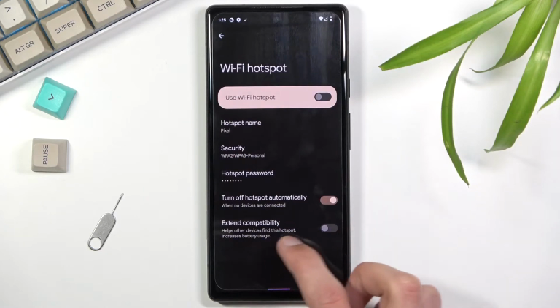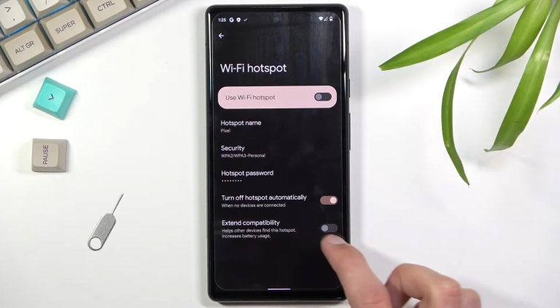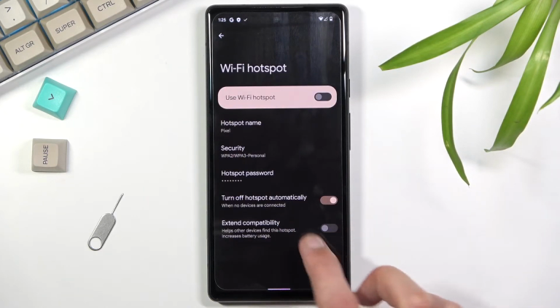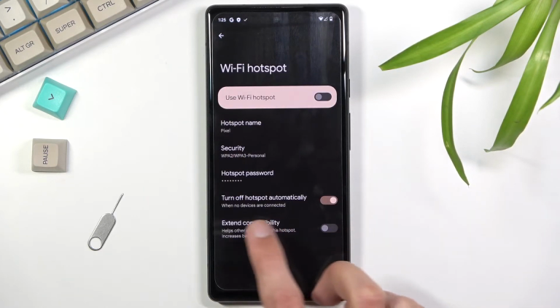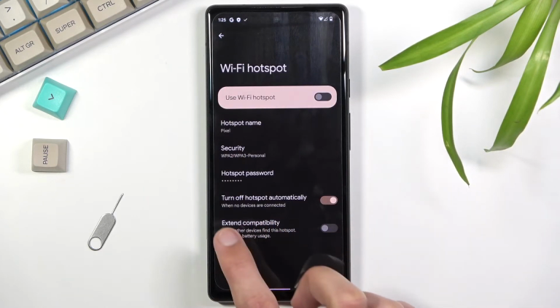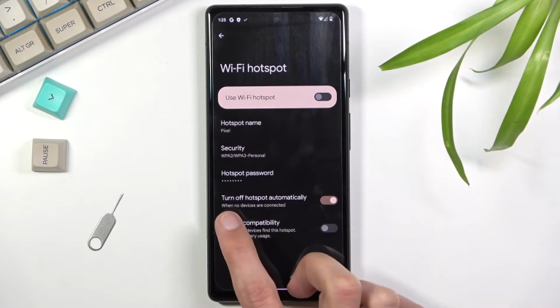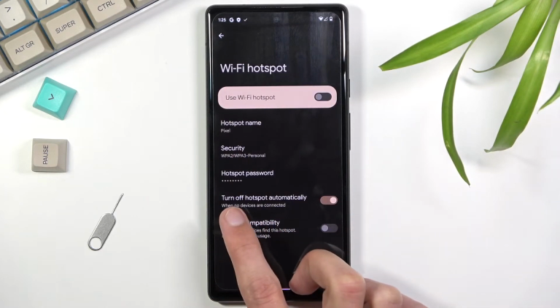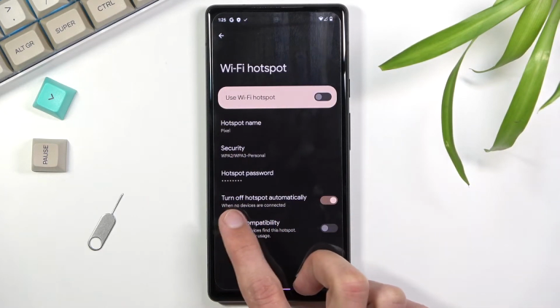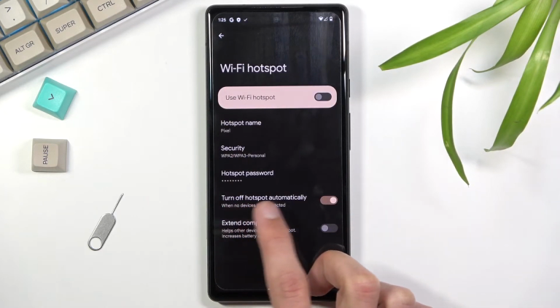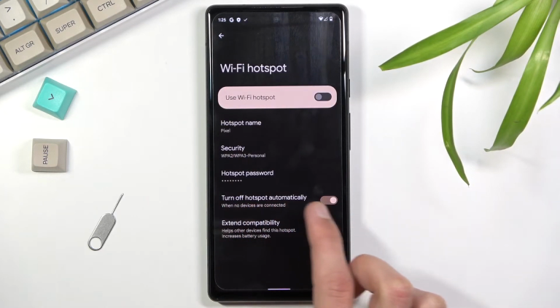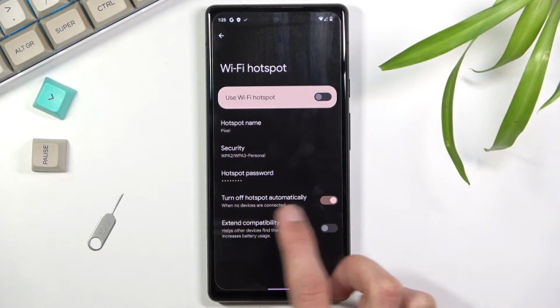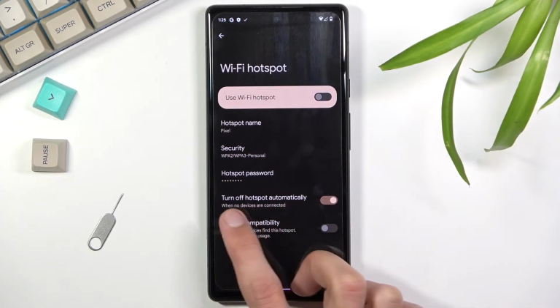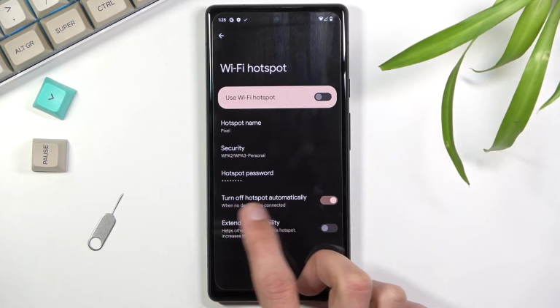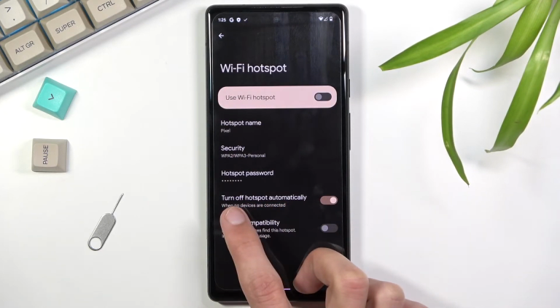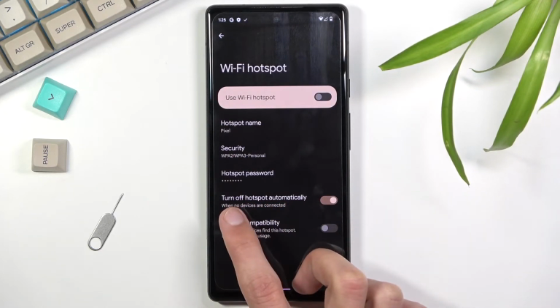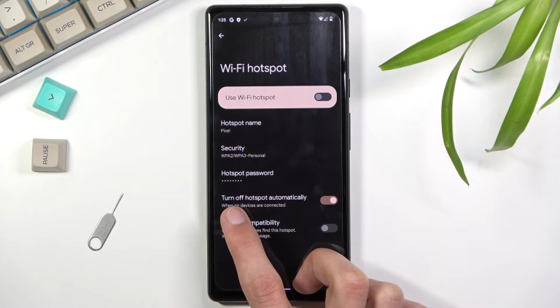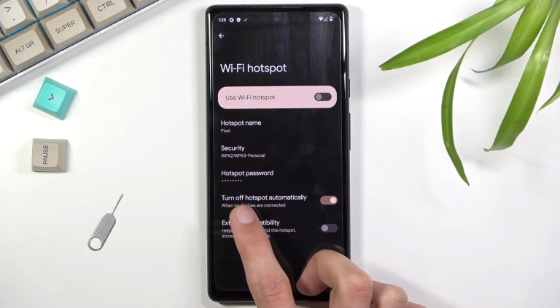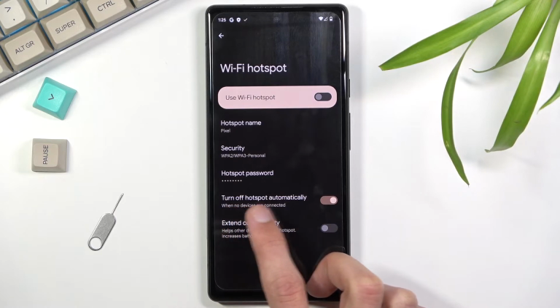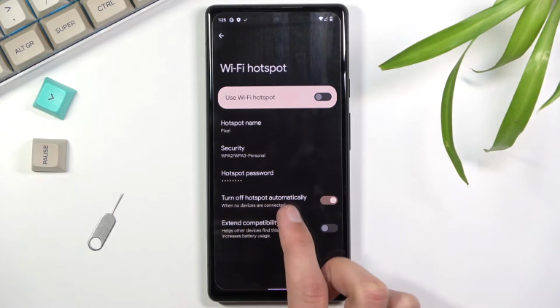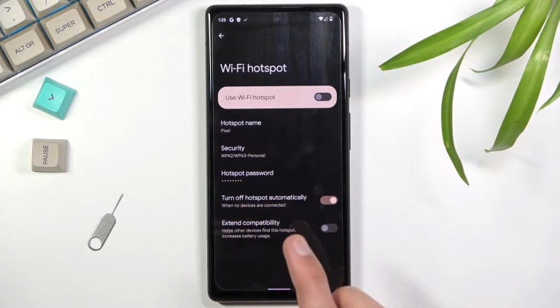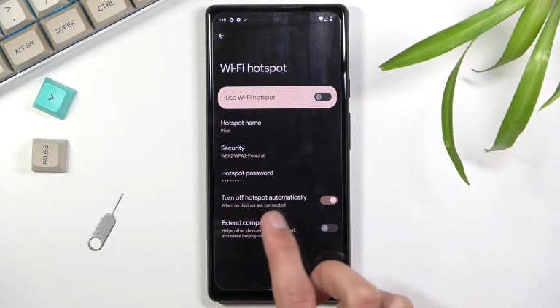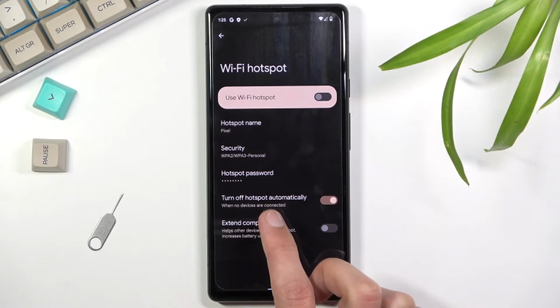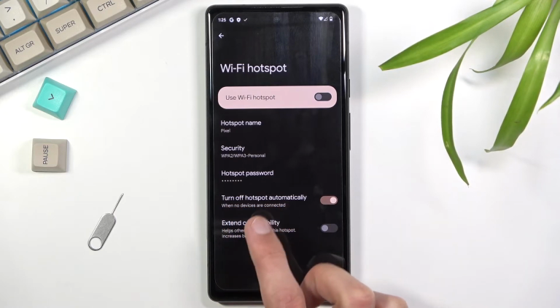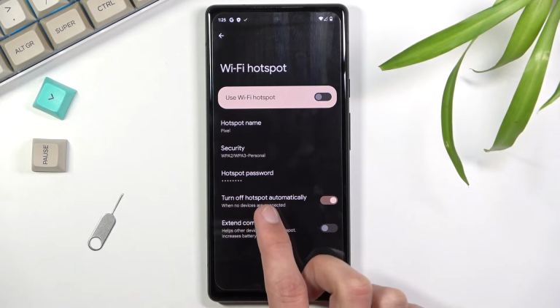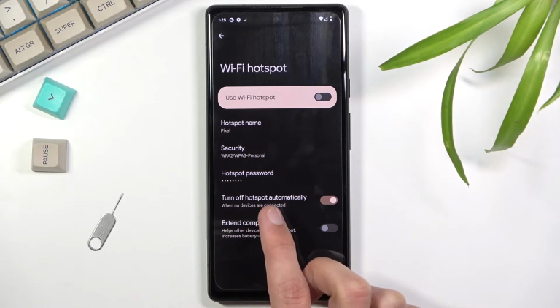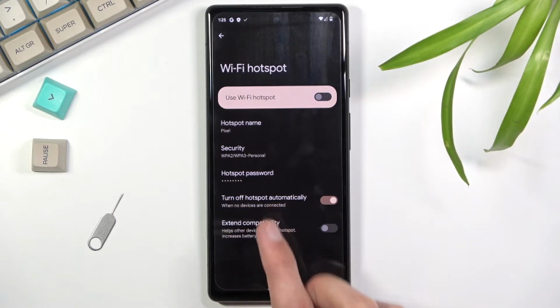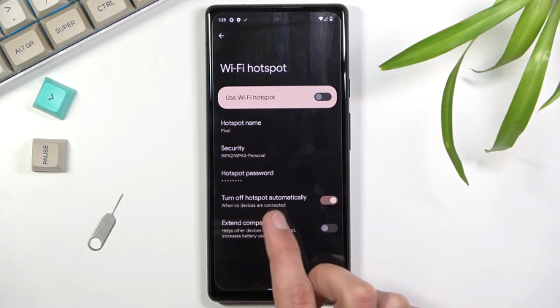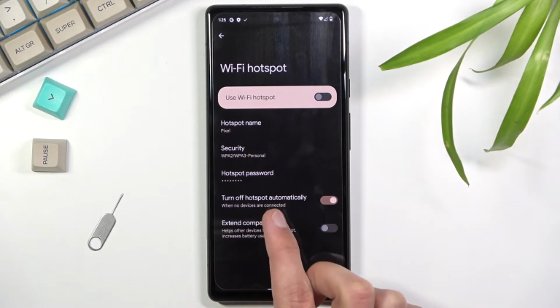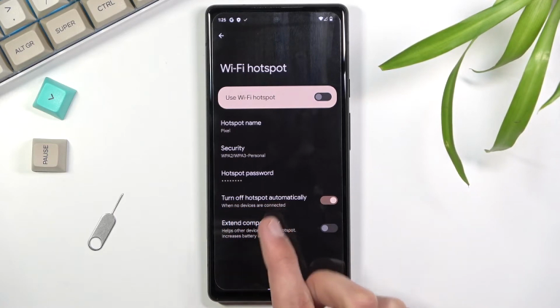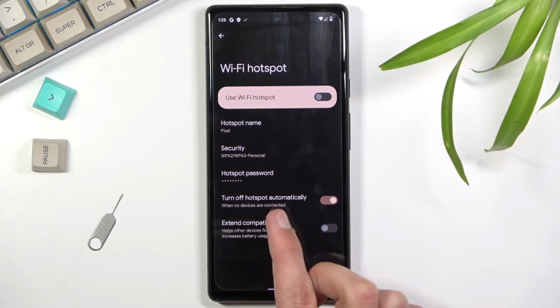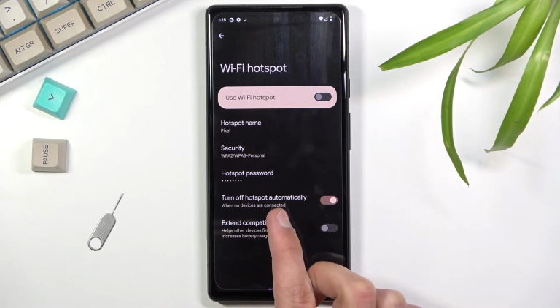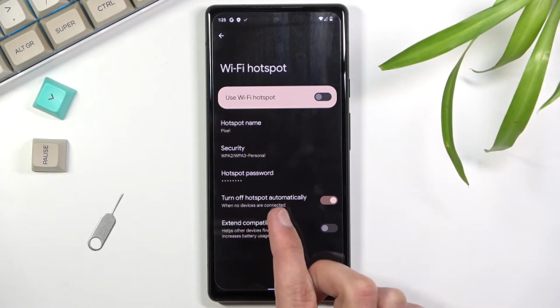Below the hotspot name you'll find the security setting. I would recommend keeping that as it is.